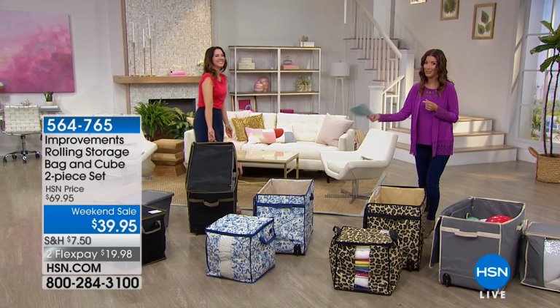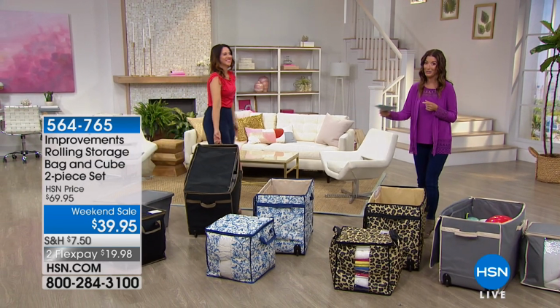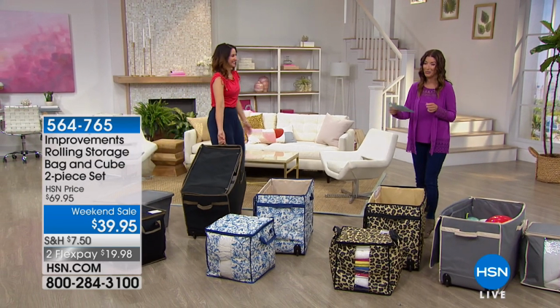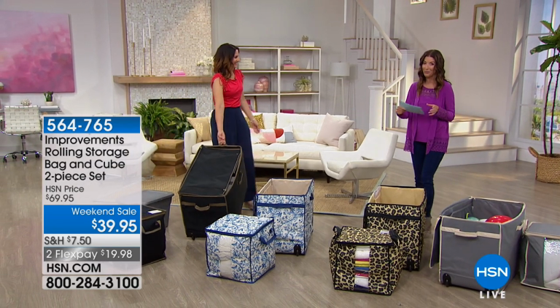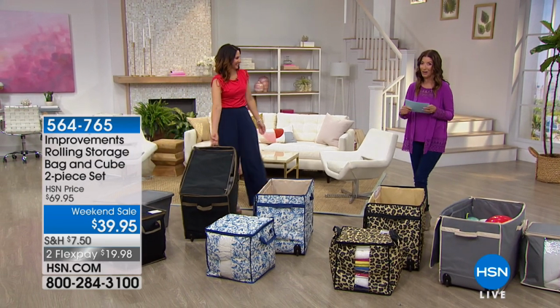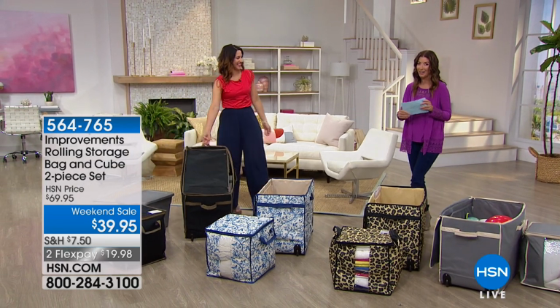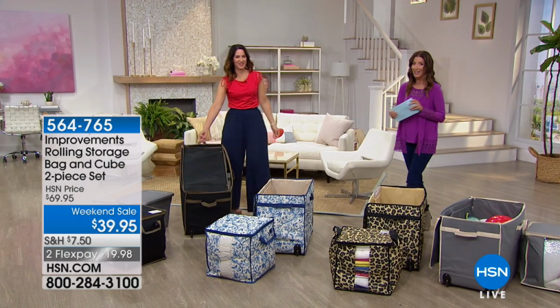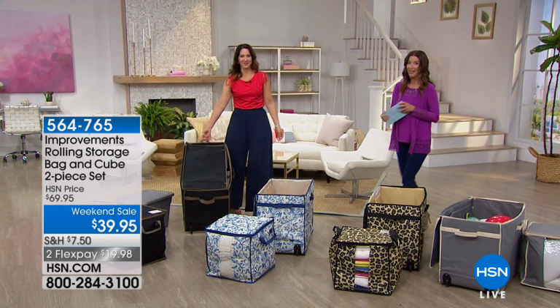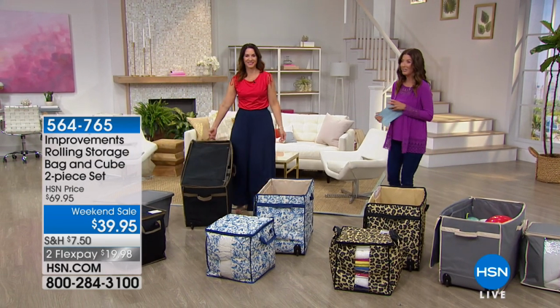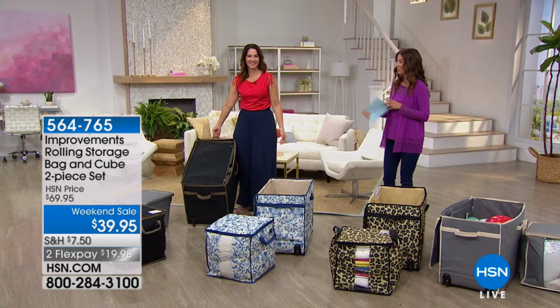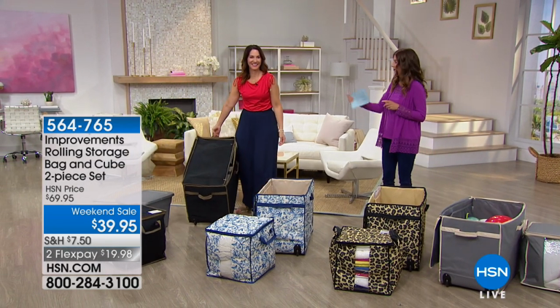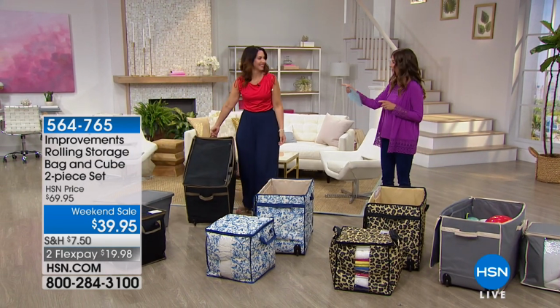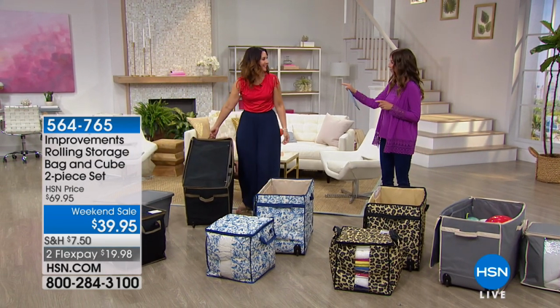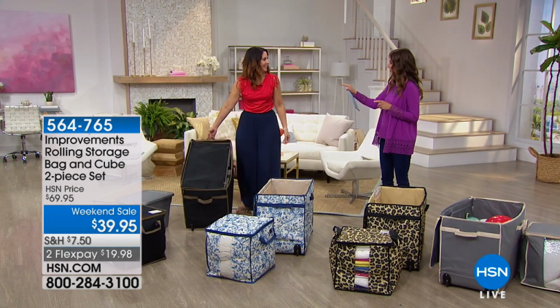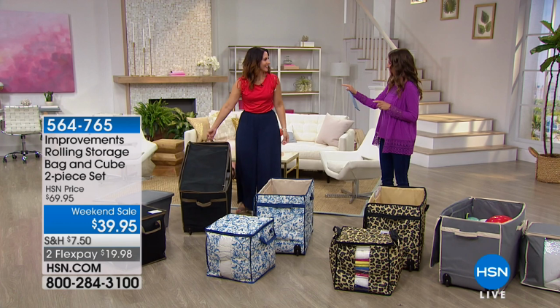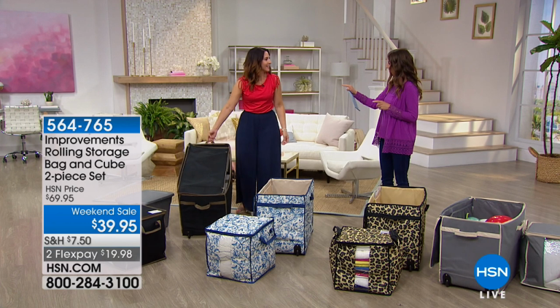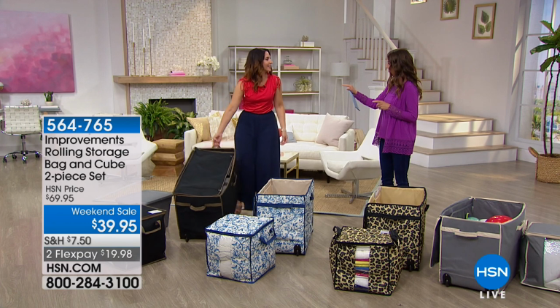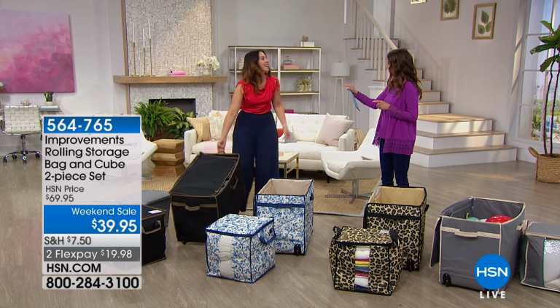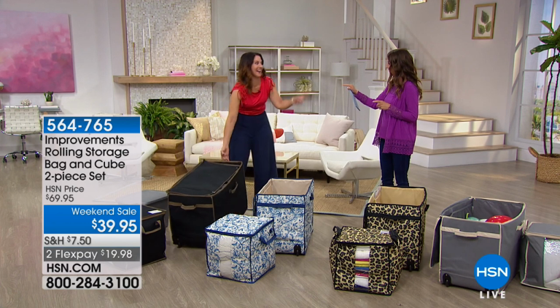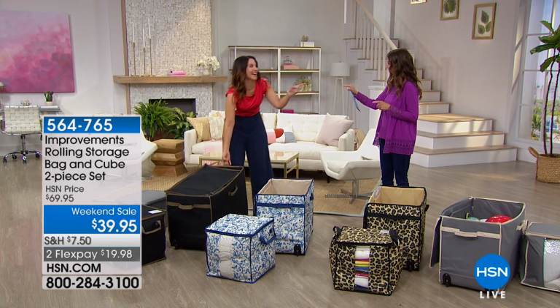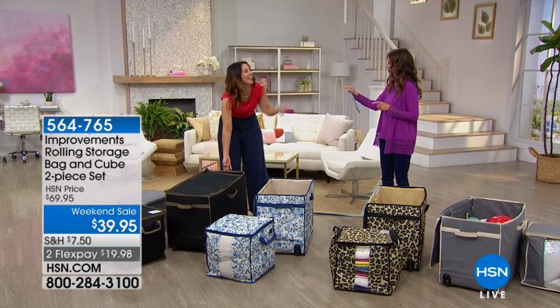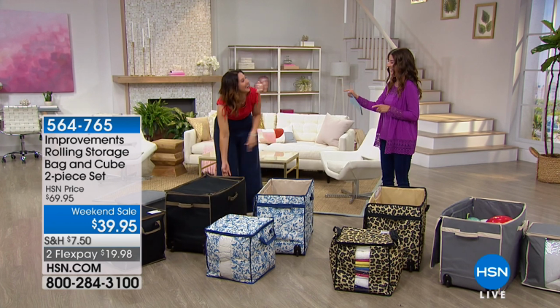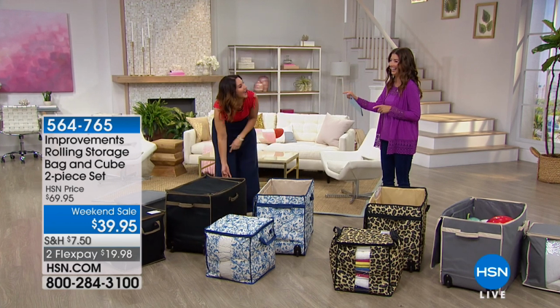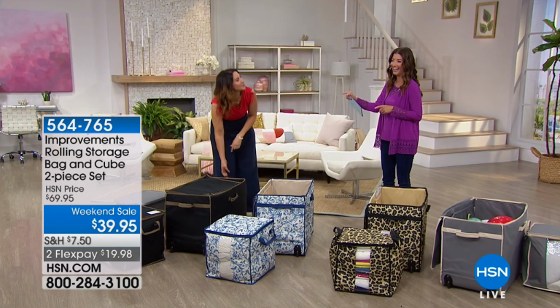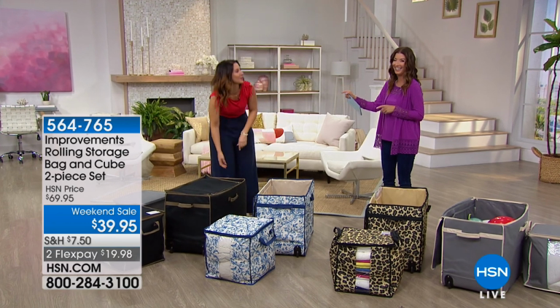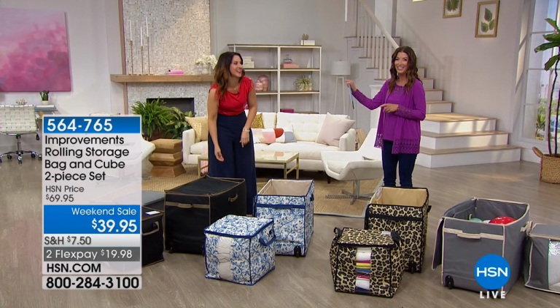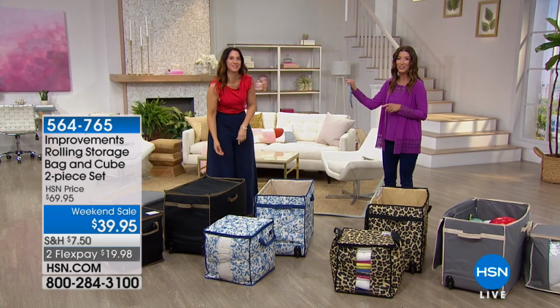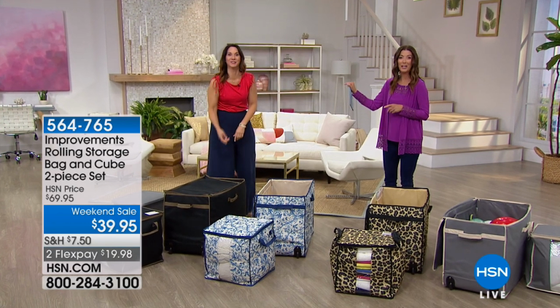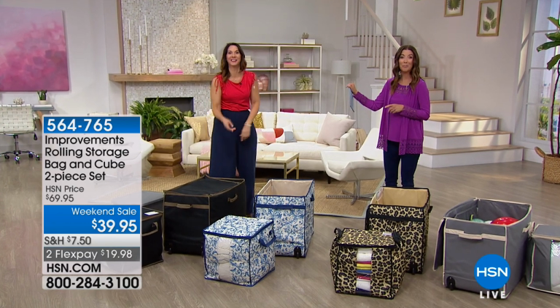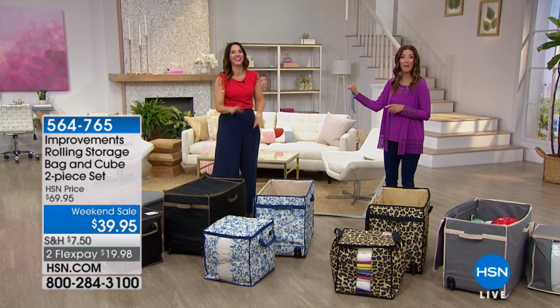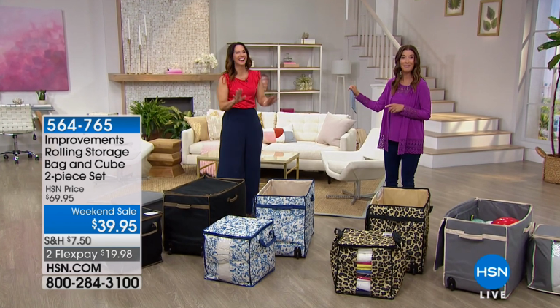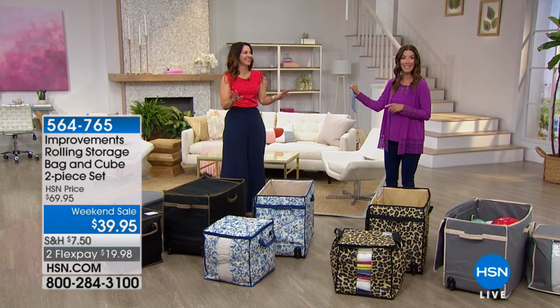Rolling storage bags from Improvements start at $39 for a smaller size — this is larger than standard and it's included with the storage cube. Another great 30-pound weight limit in the storage cube as well. A really fantastic value — it's the lowest price we've ever offered, 30% off. Great ways to get organized from Improvements. Rebecca will also be decorating our outdoors next hour.